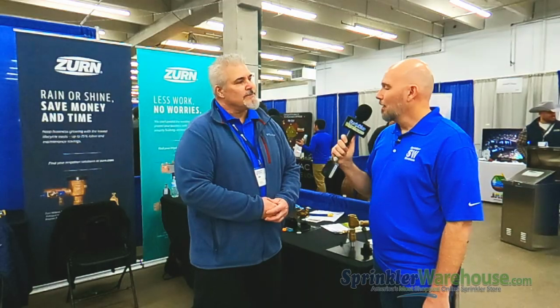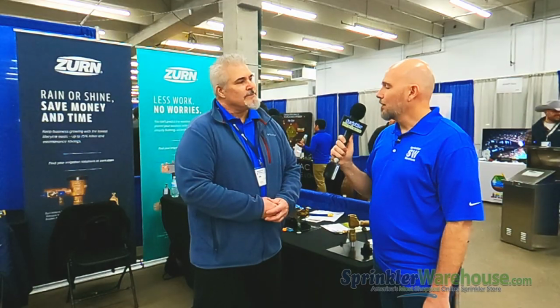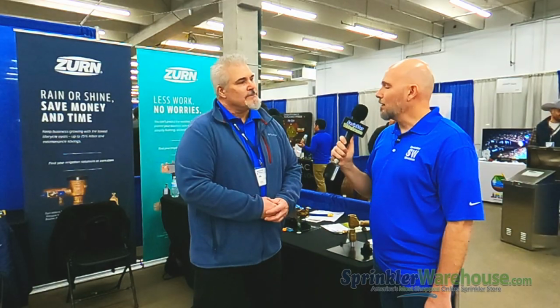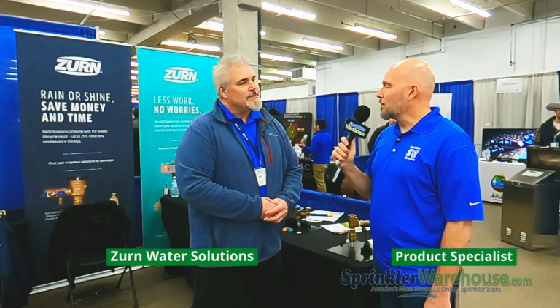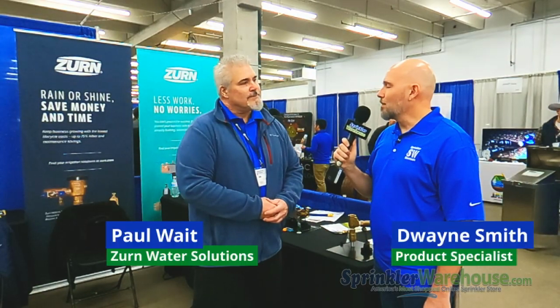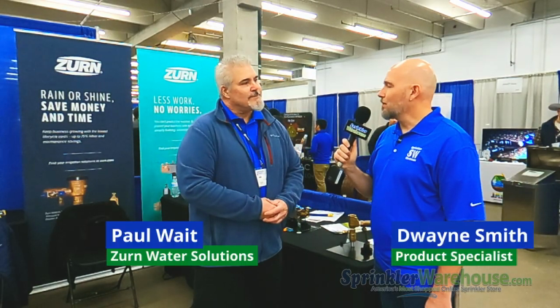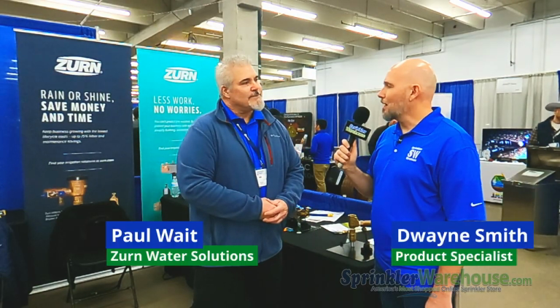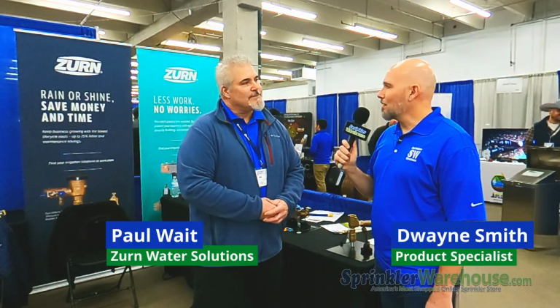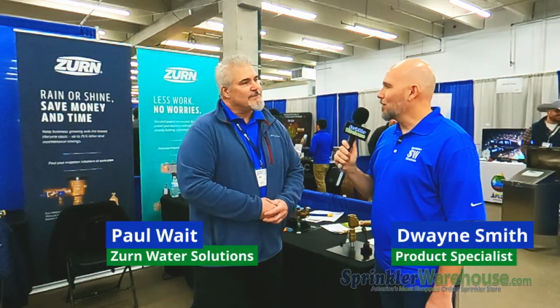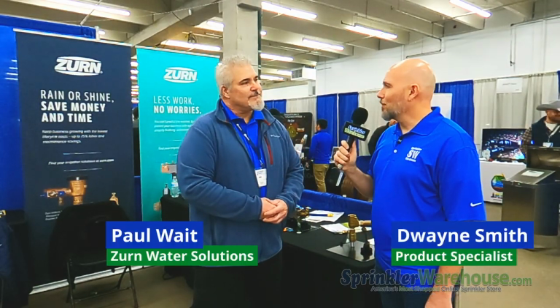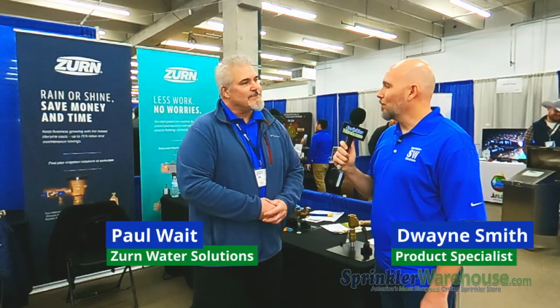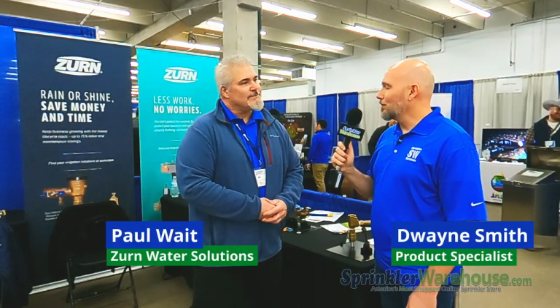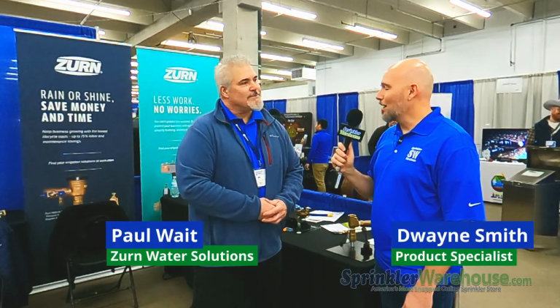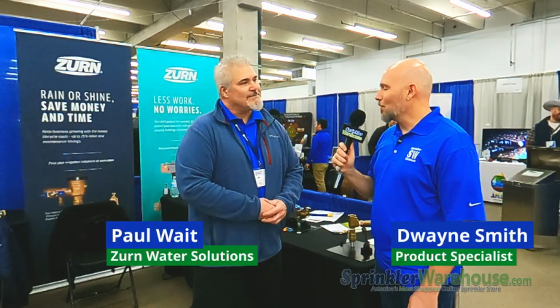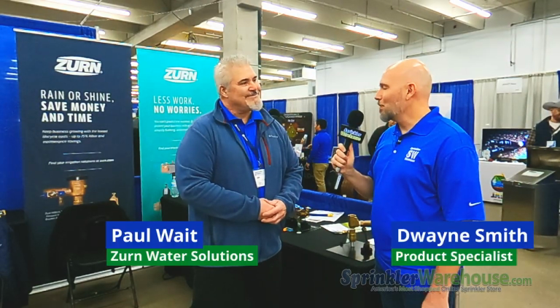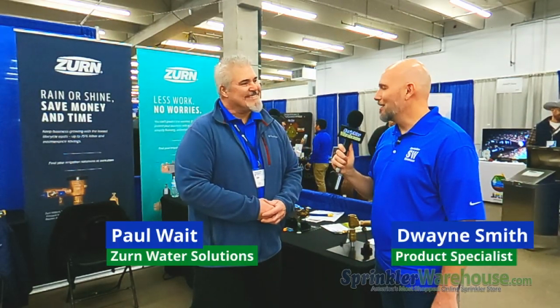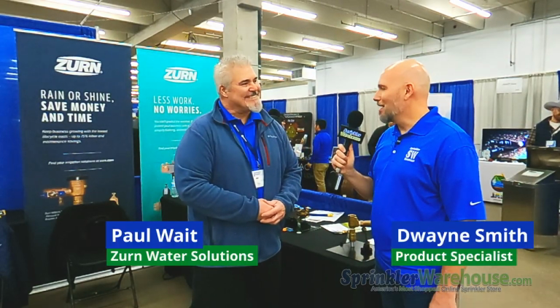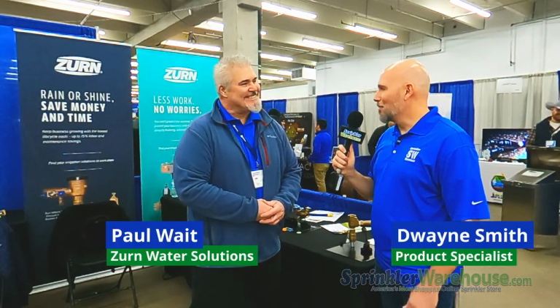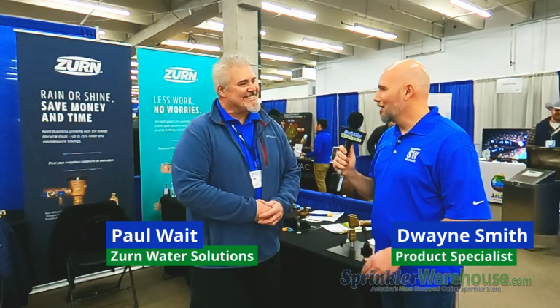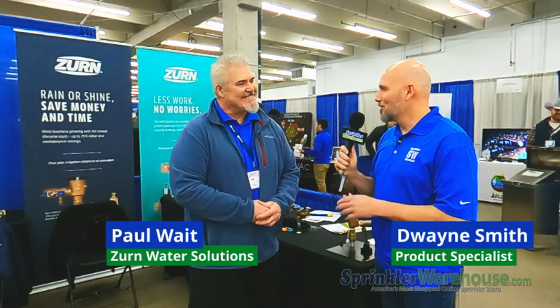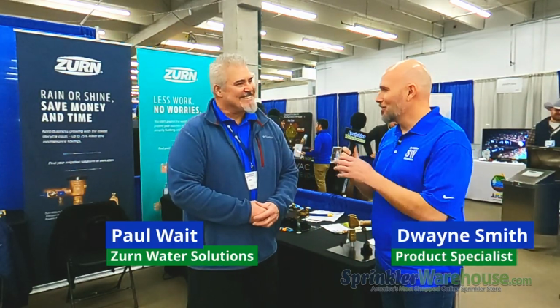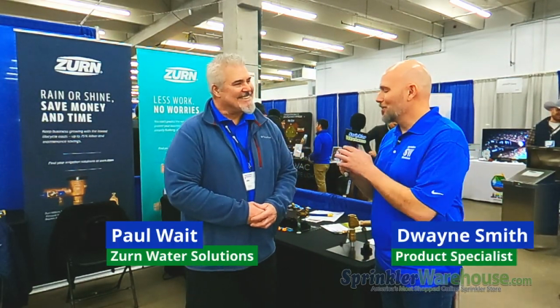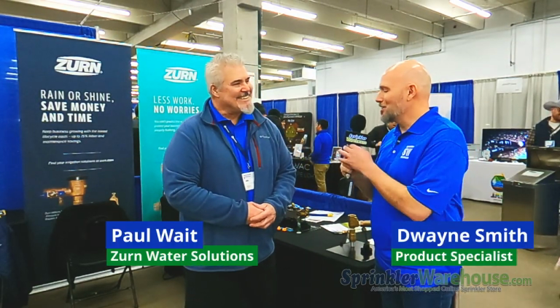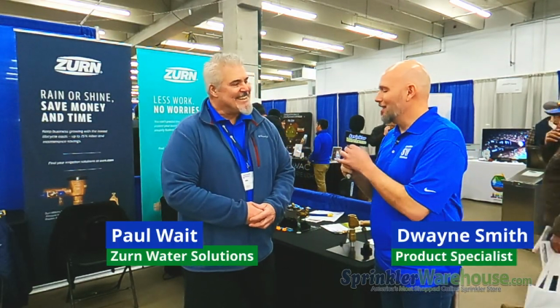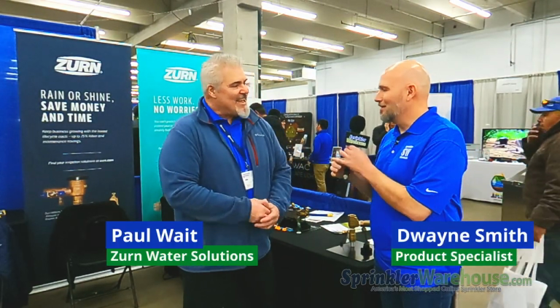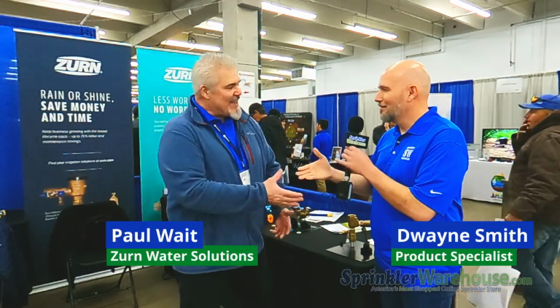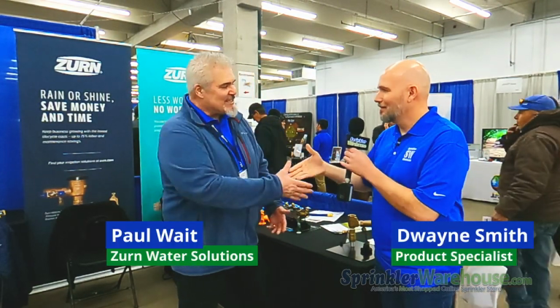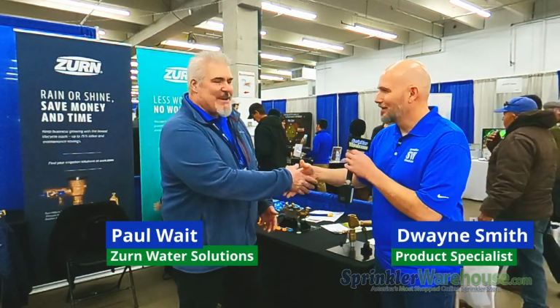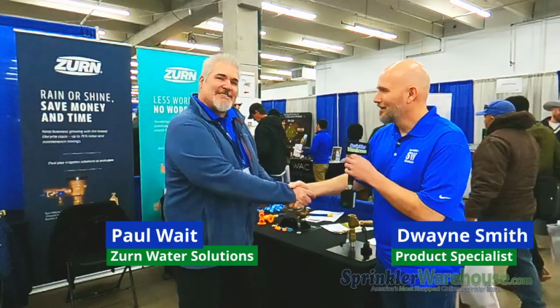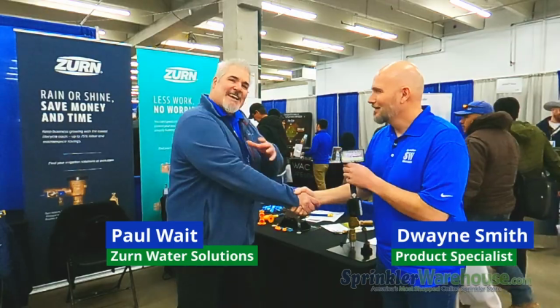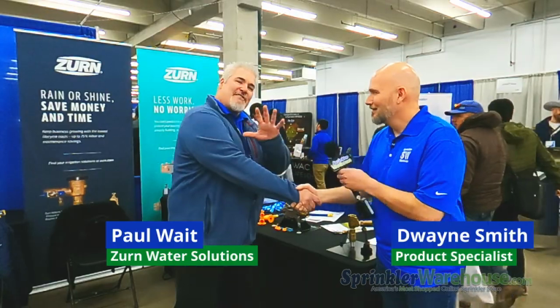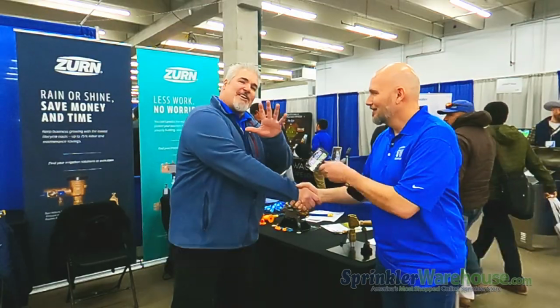Thank you so much for talking with me today, Paul. I sure appreciate it. Thanks a bunch. Have a good day.